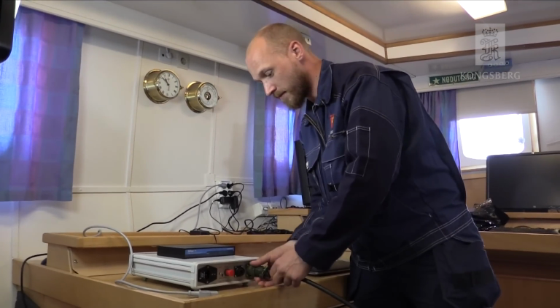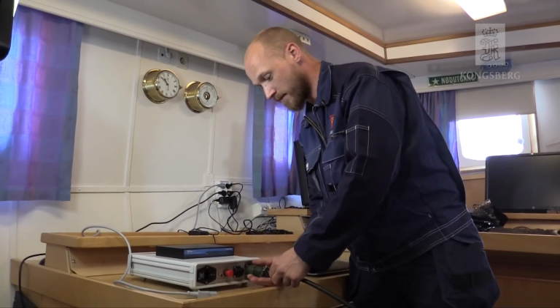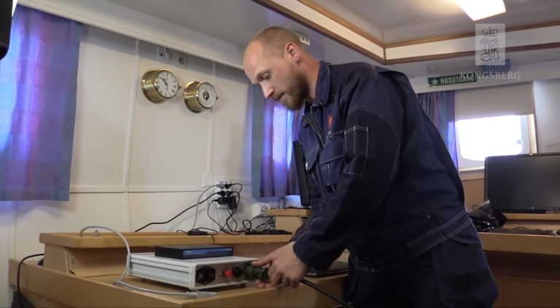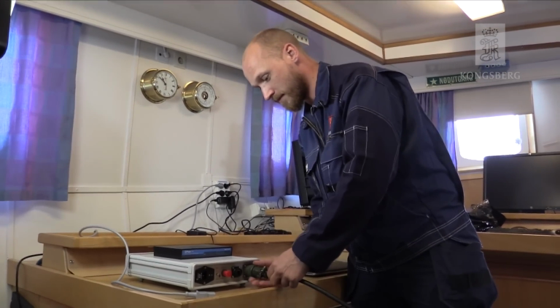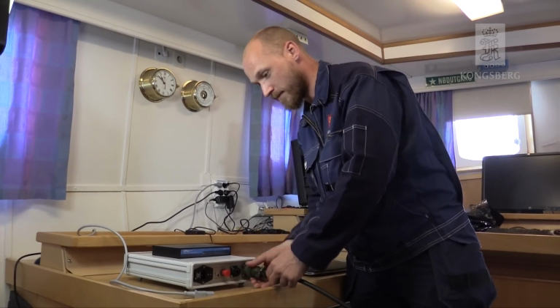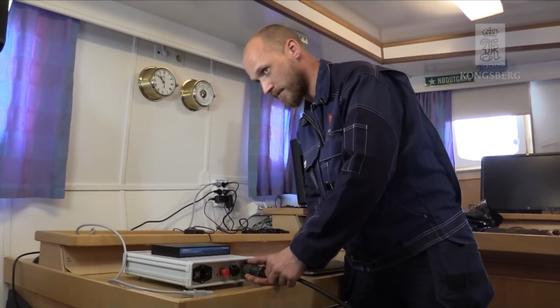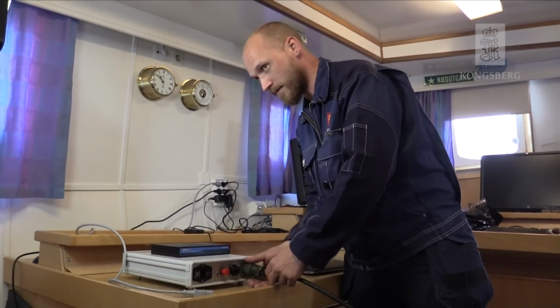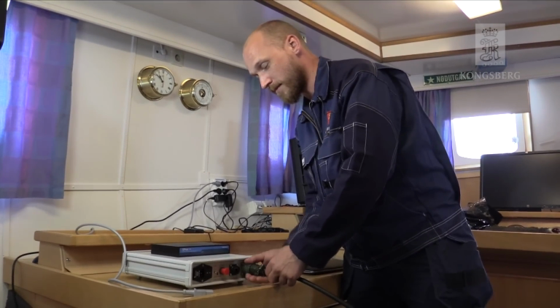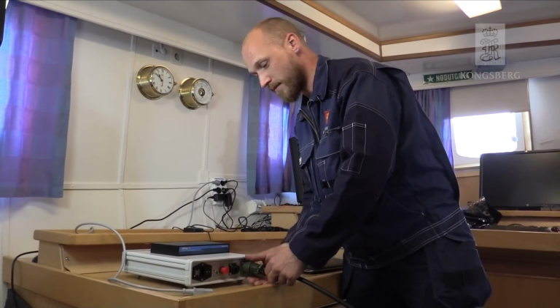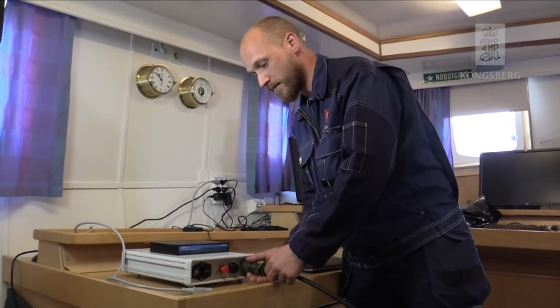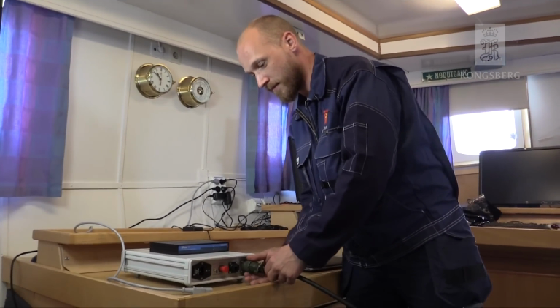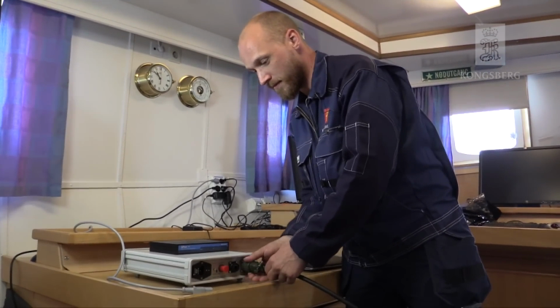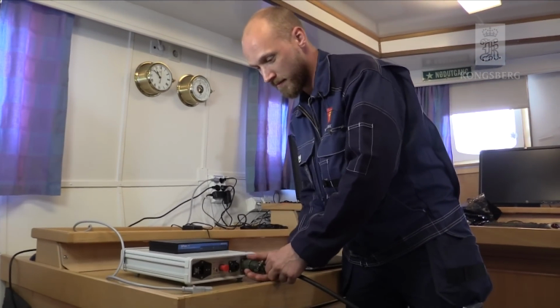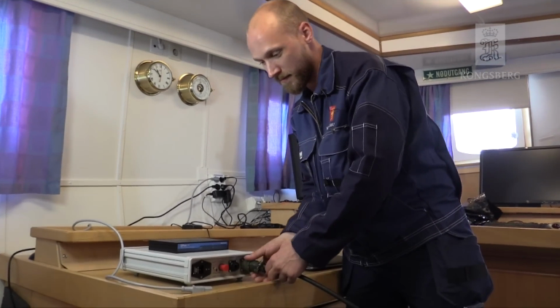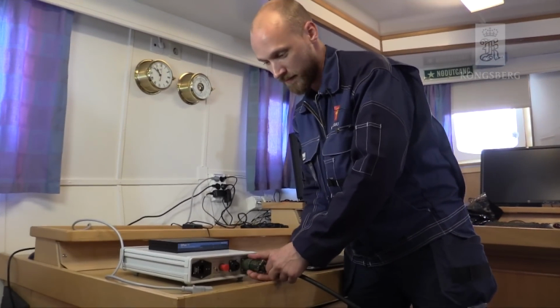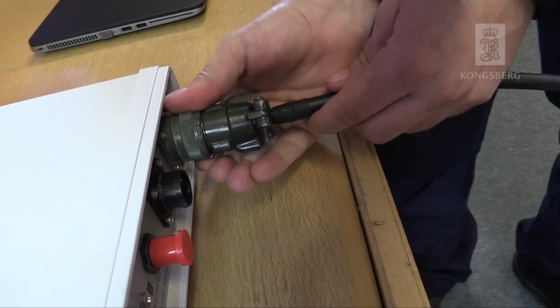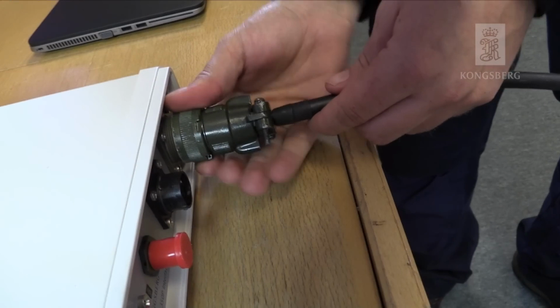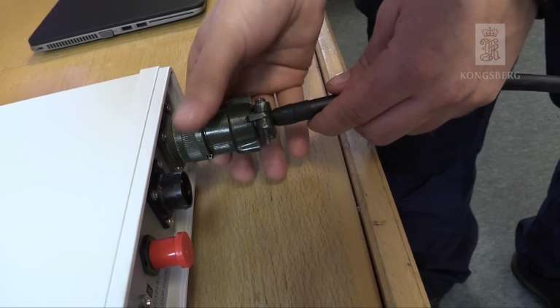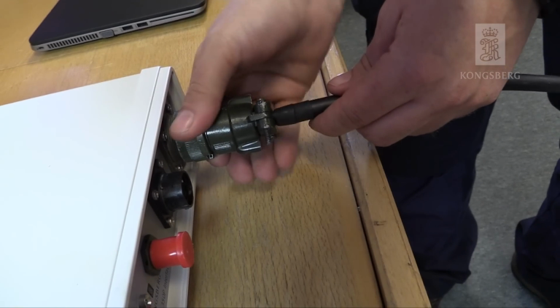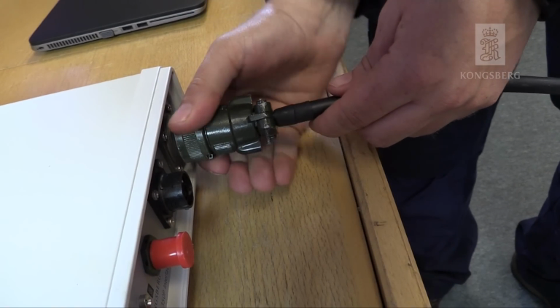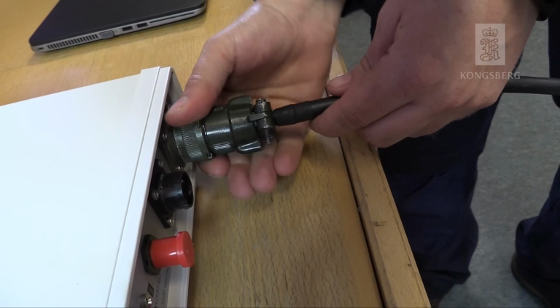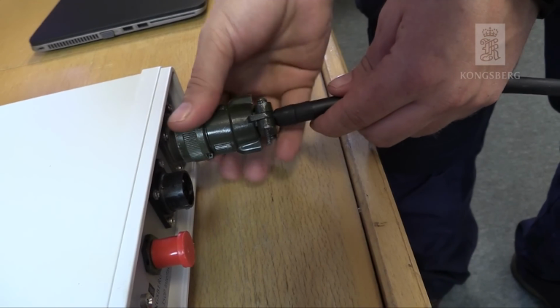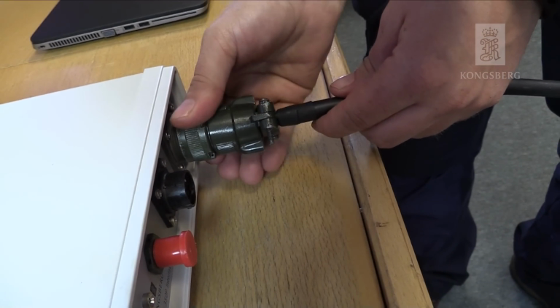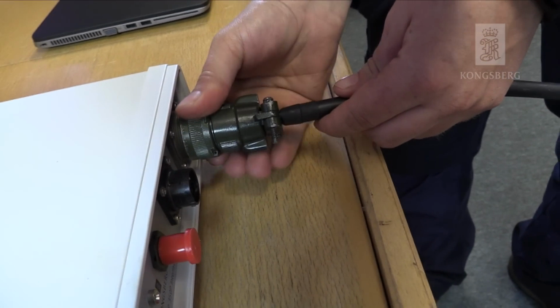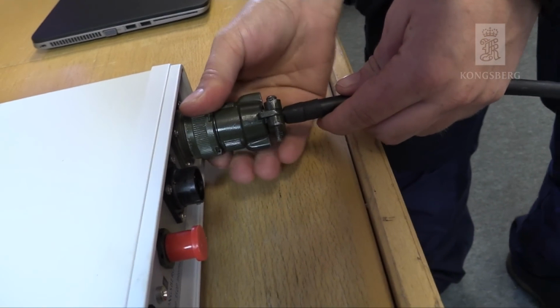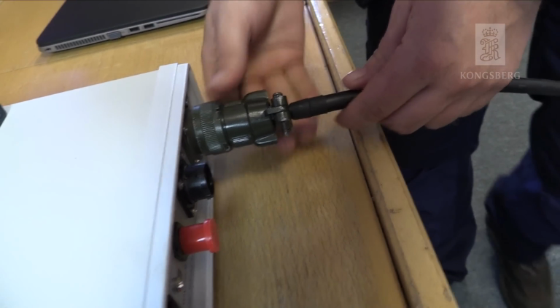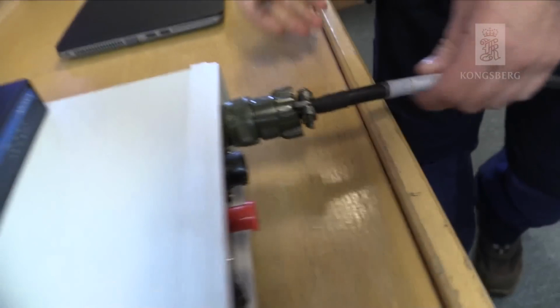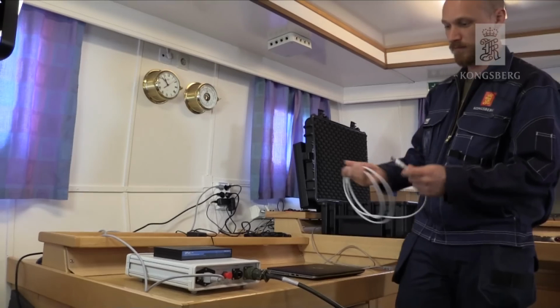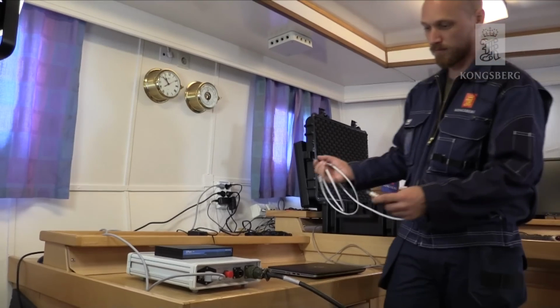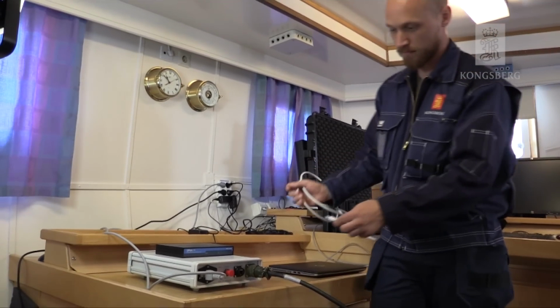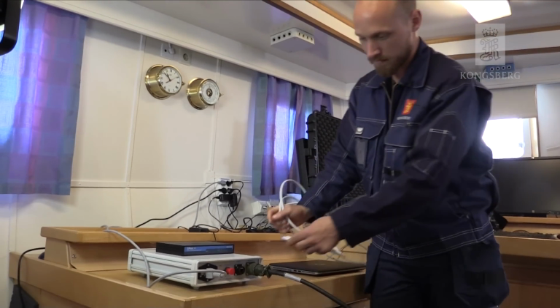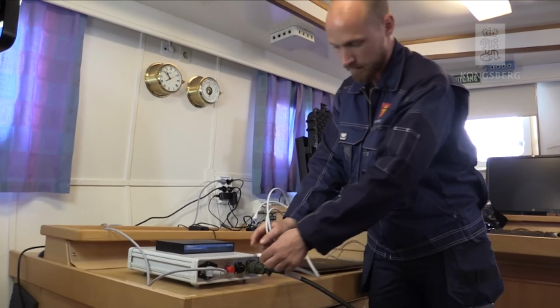The transducer cable goes into the interface unit and the network is connected to the operating station.